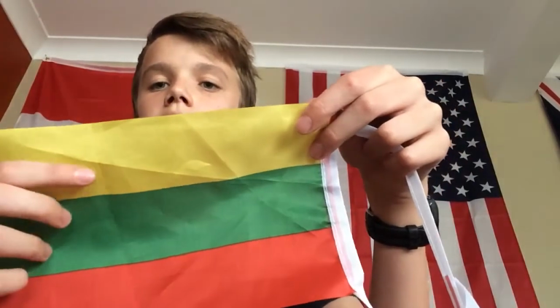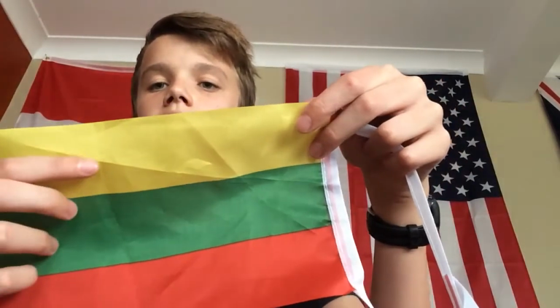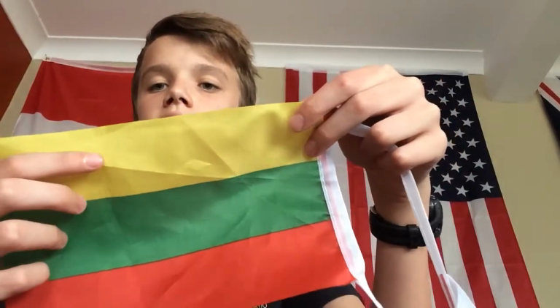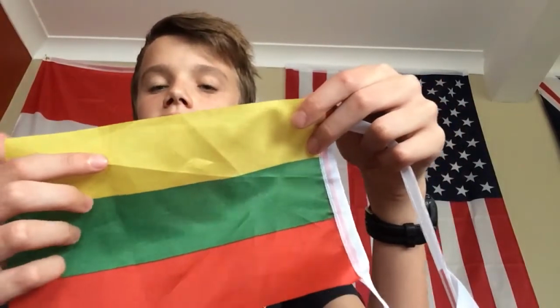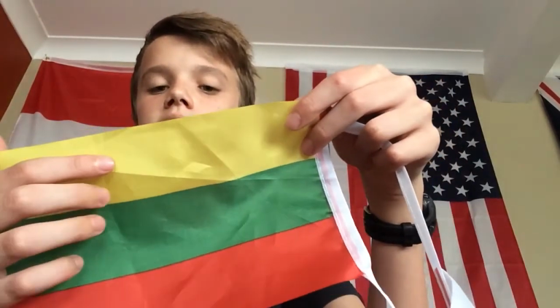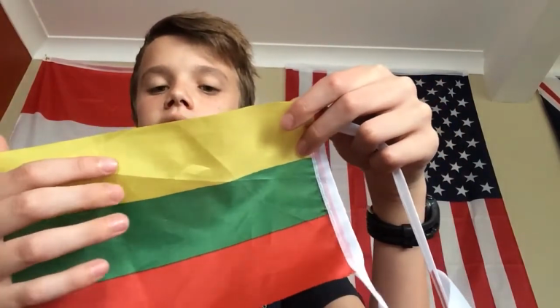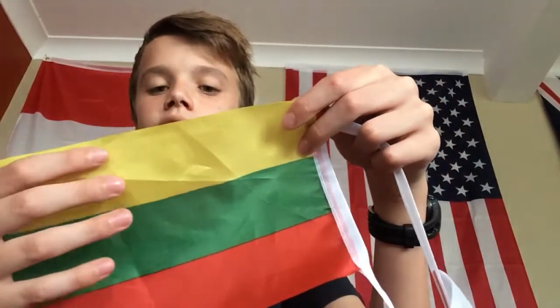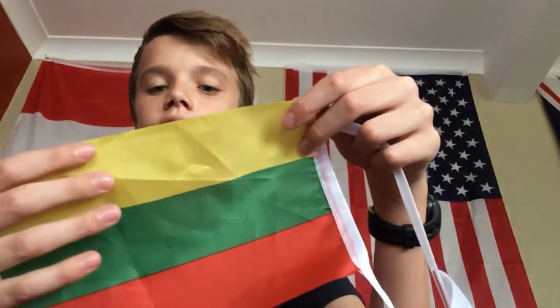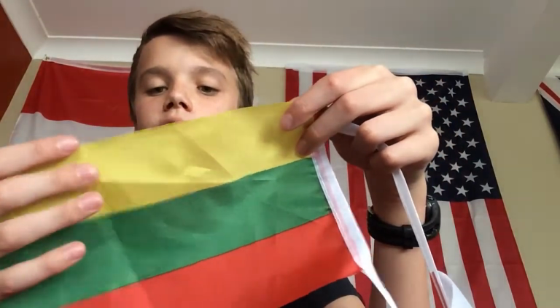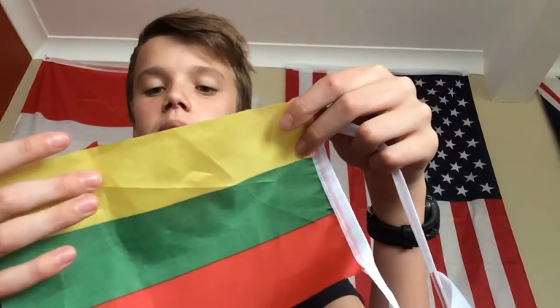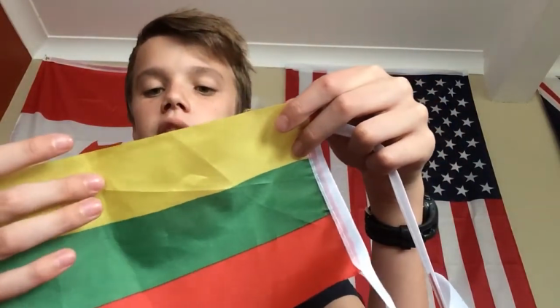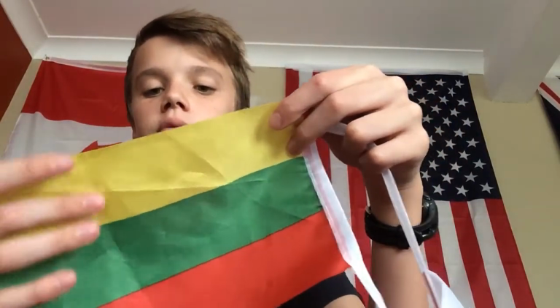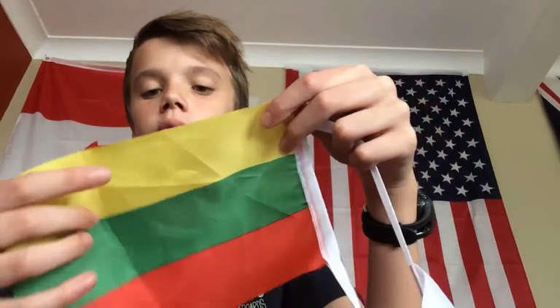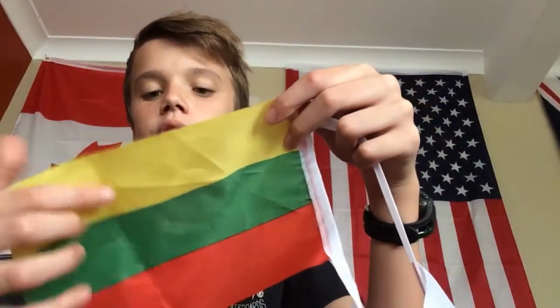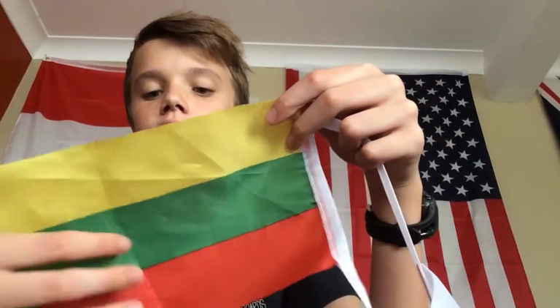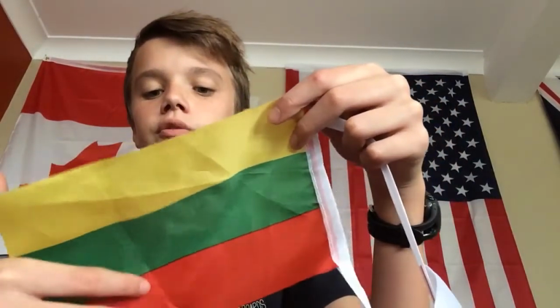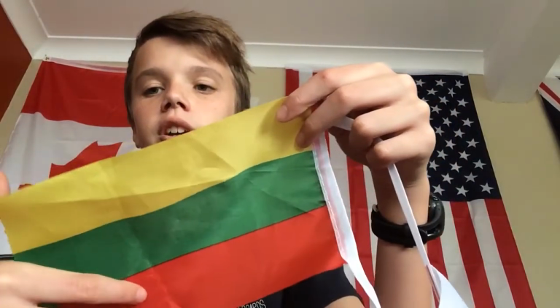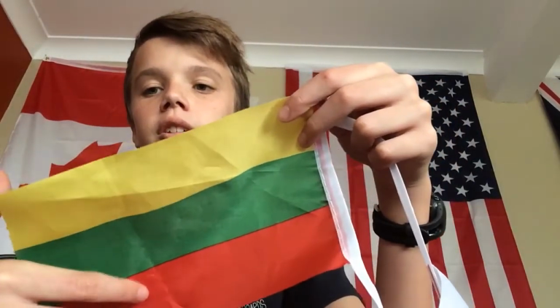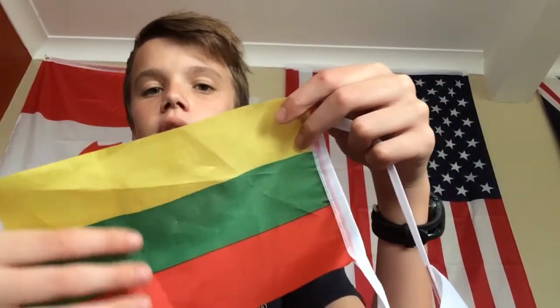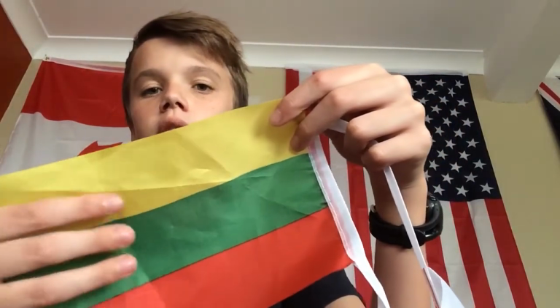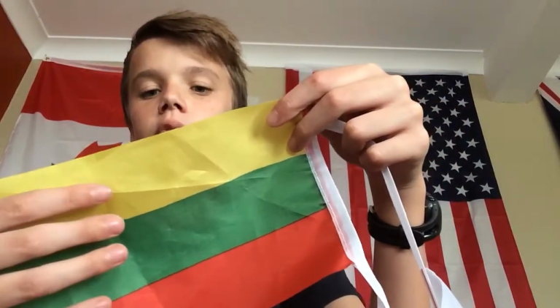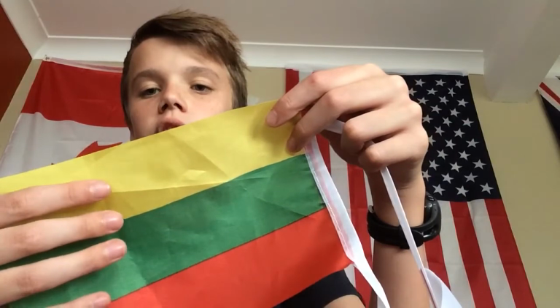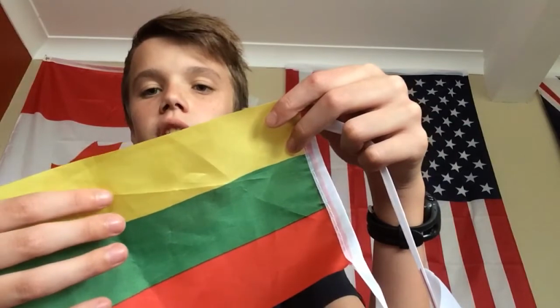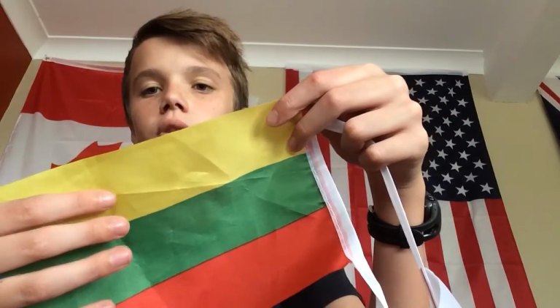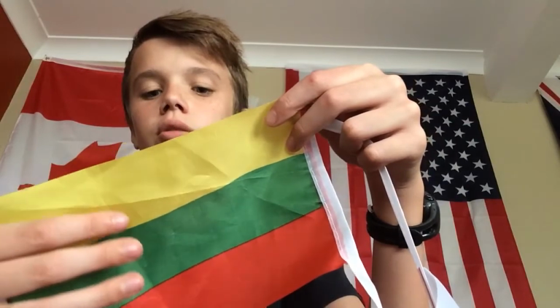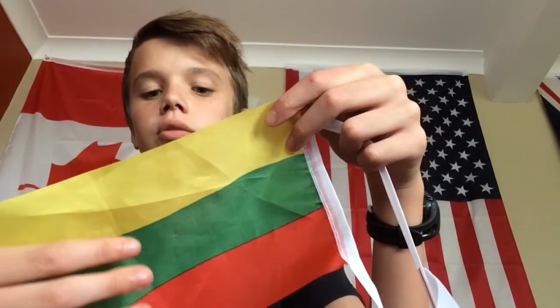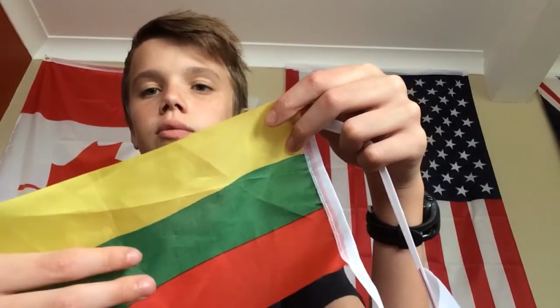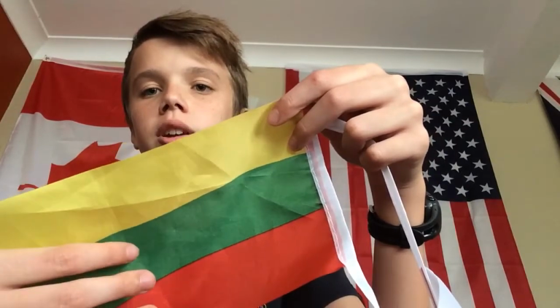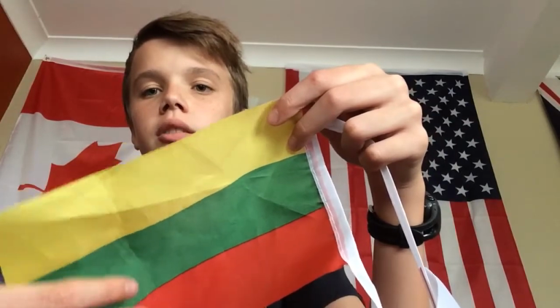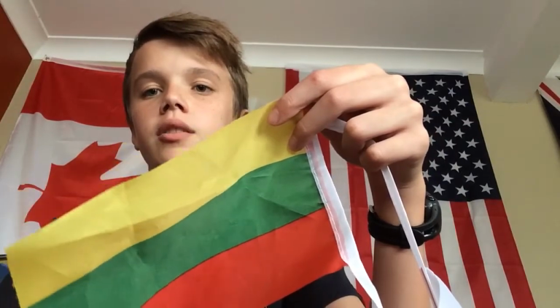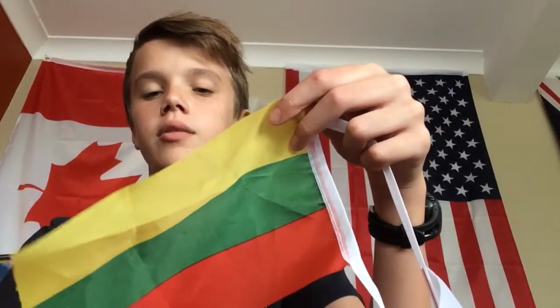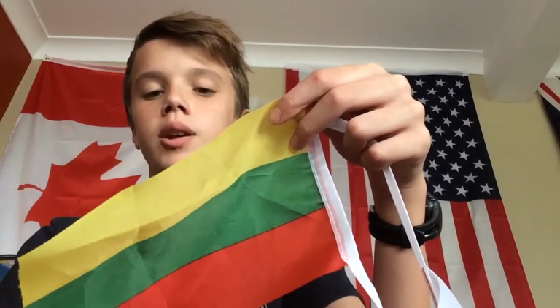Lithuania's flag consists of three bands — one, two, three — which are yellow, green, and red.